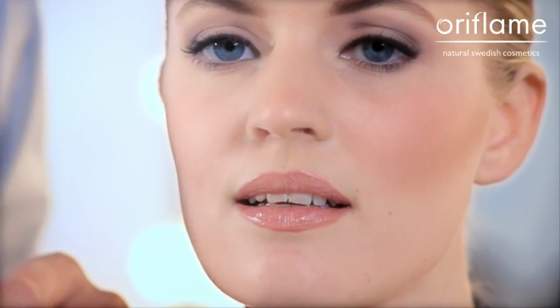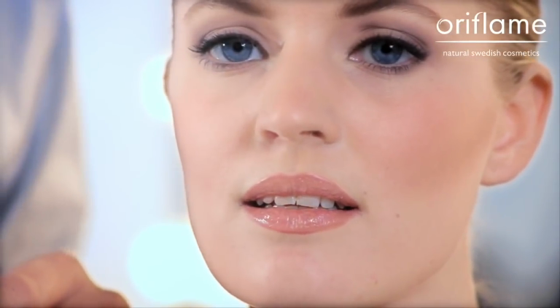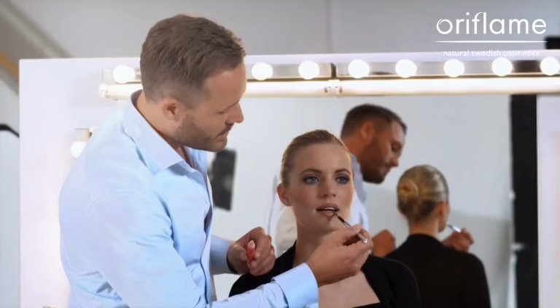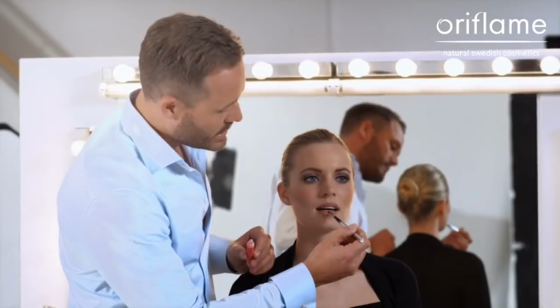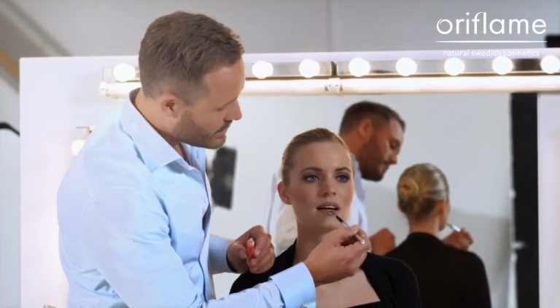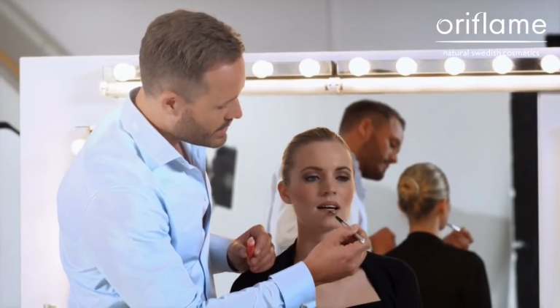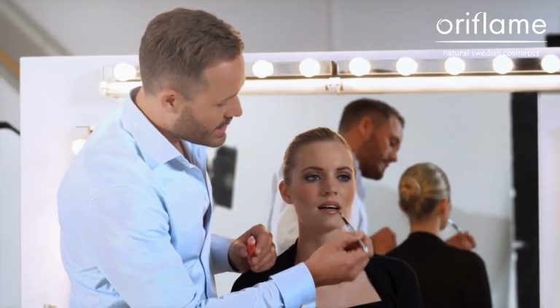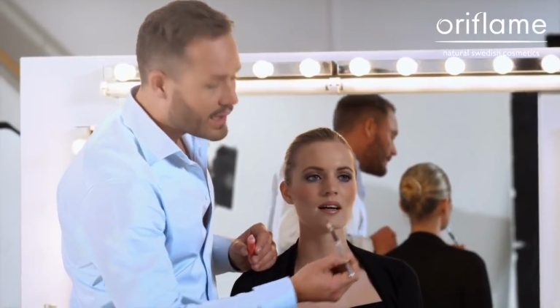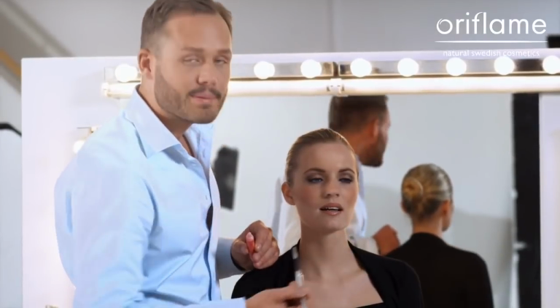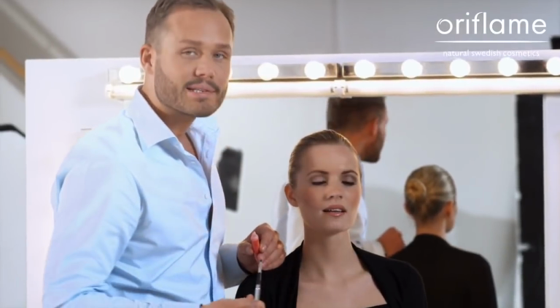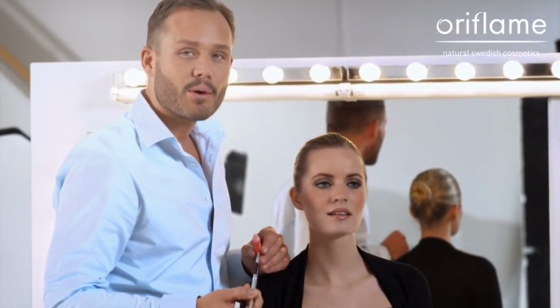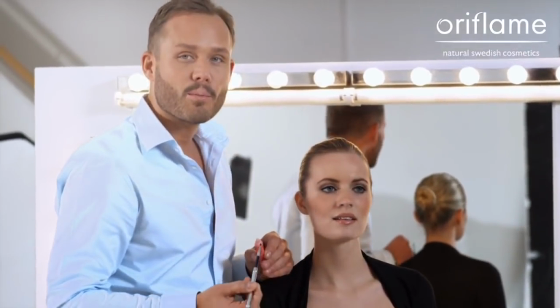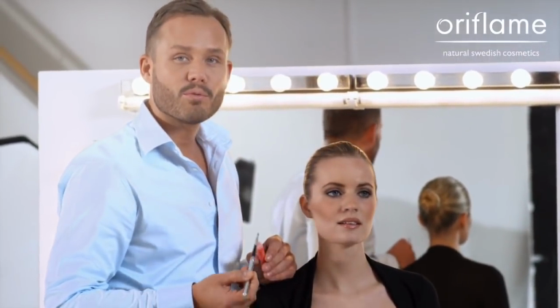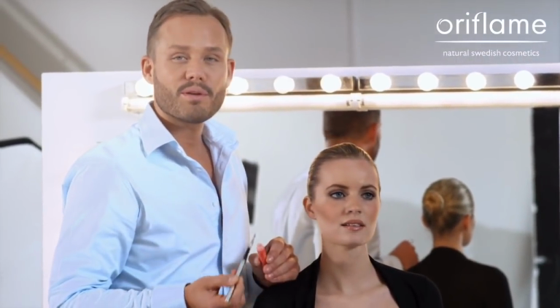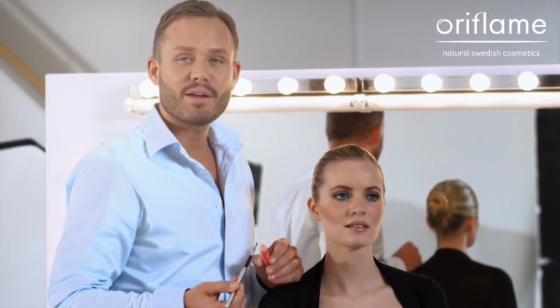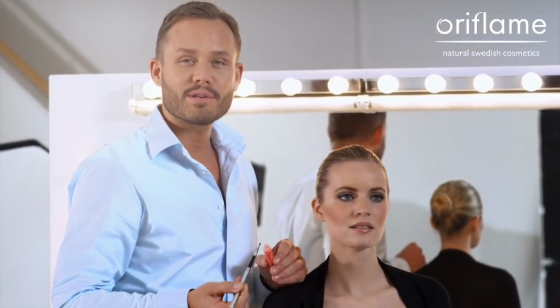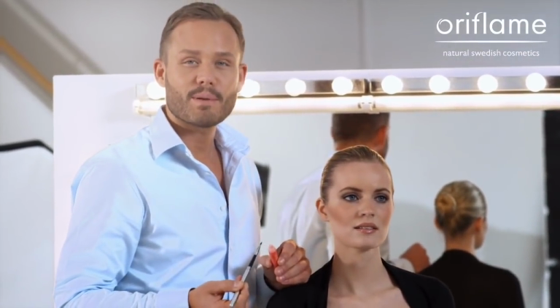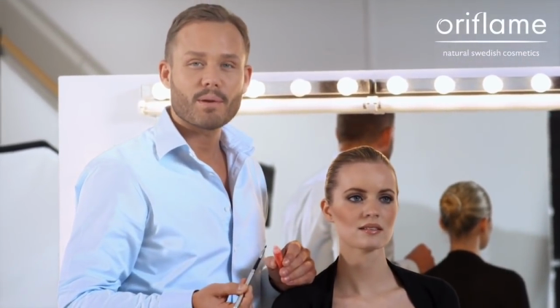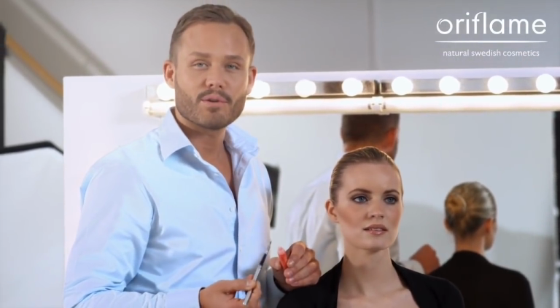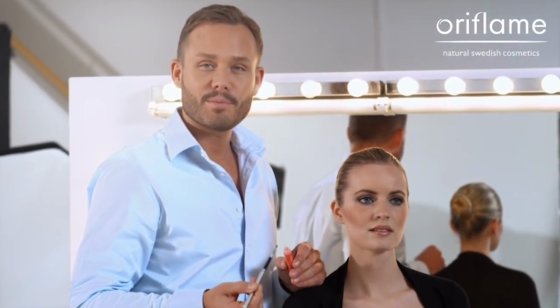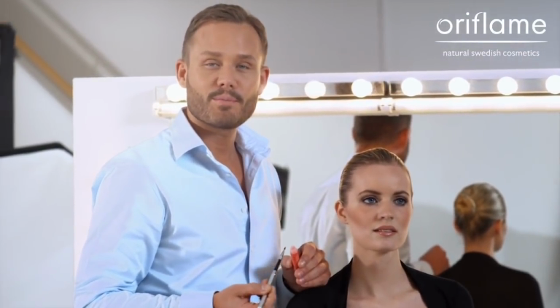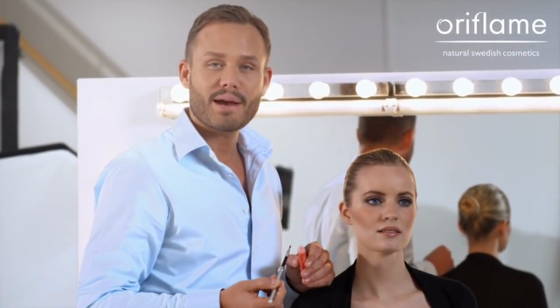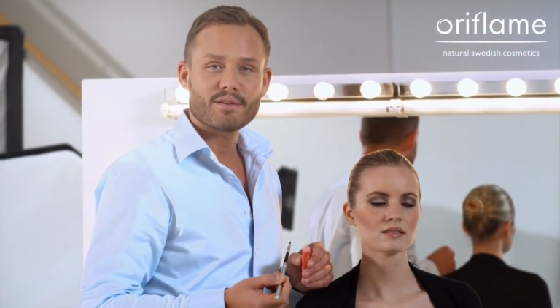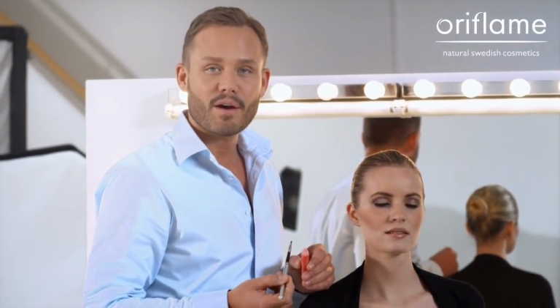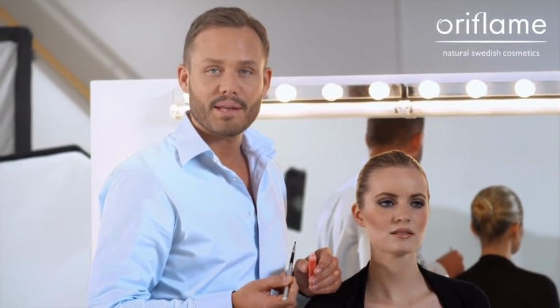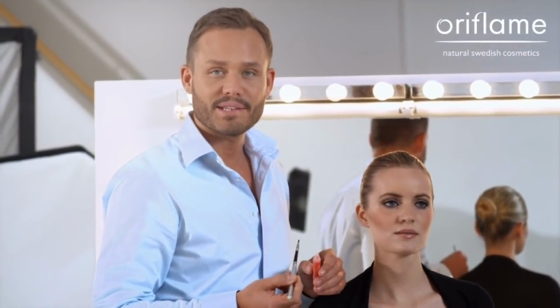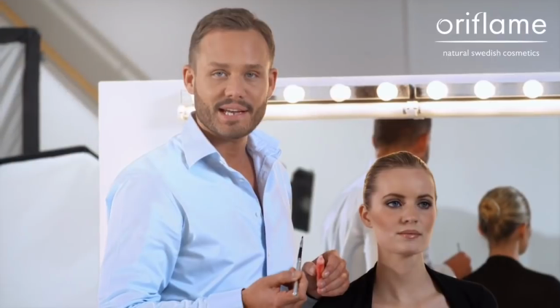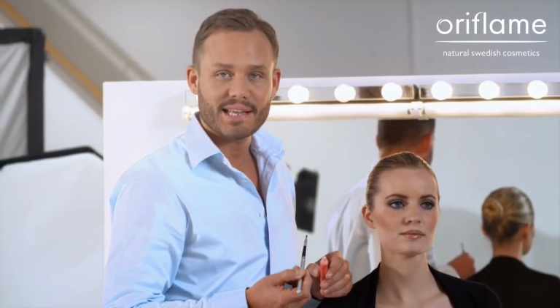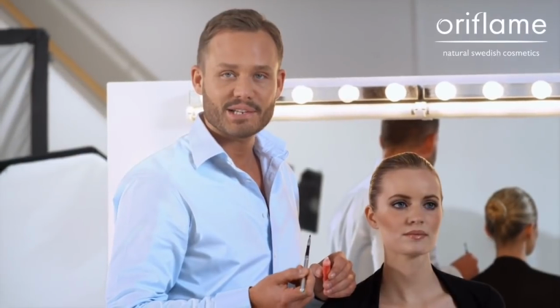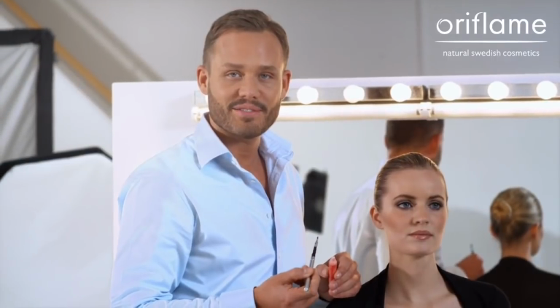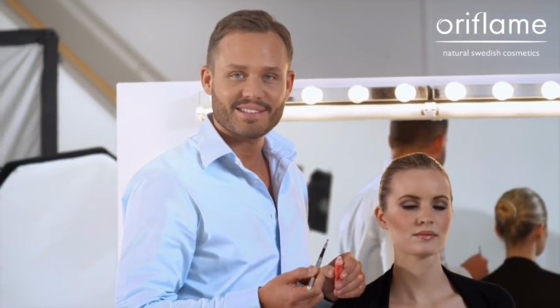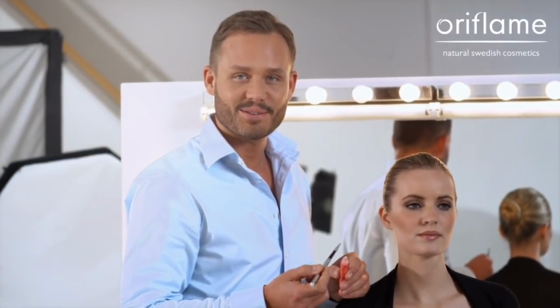When you choose lipsticks at home, don't be afraid to experiment. You're going to be surprised at how many shades actually fit you.